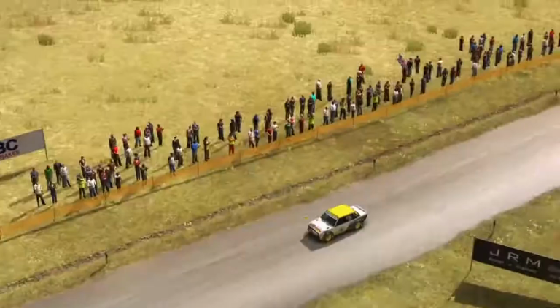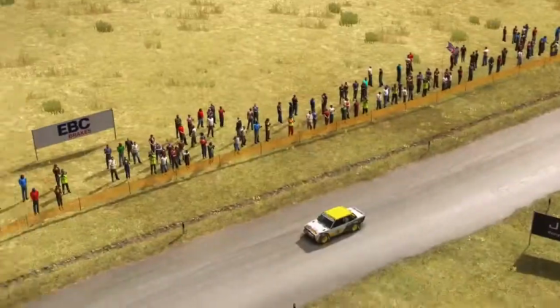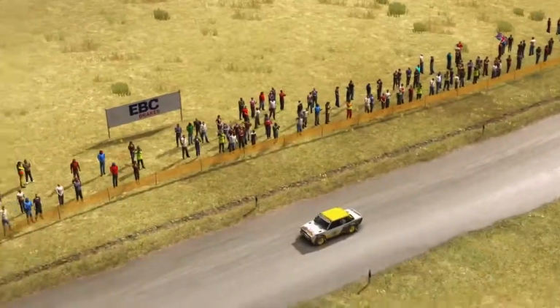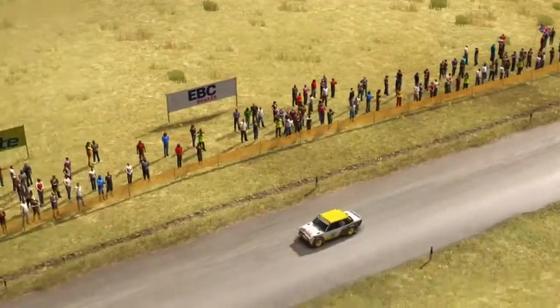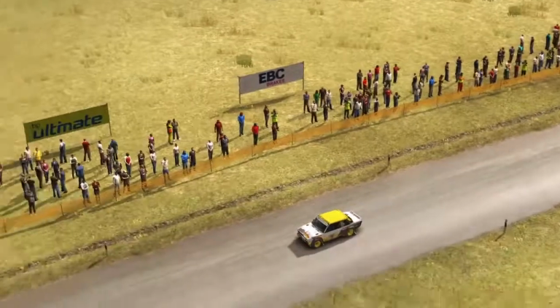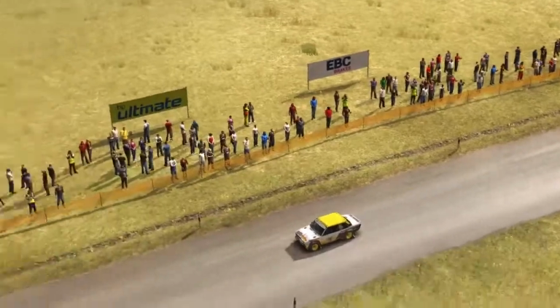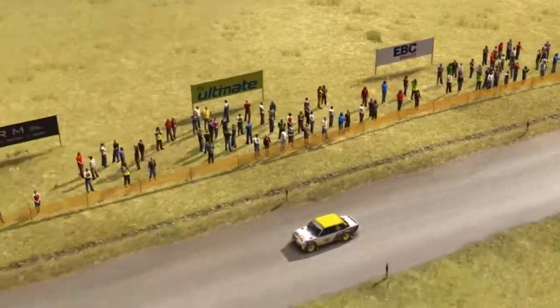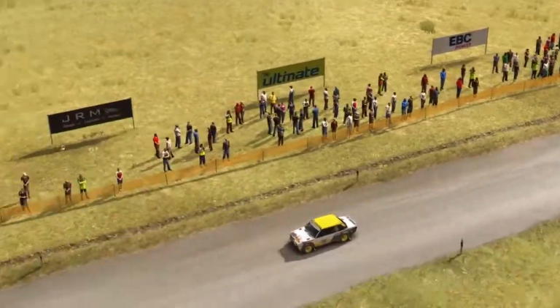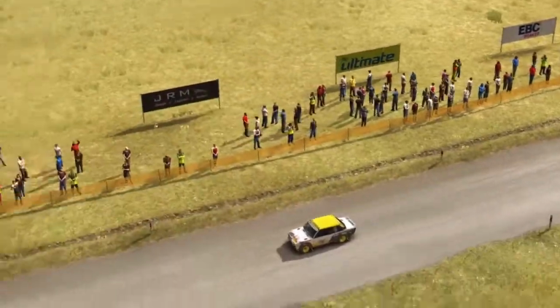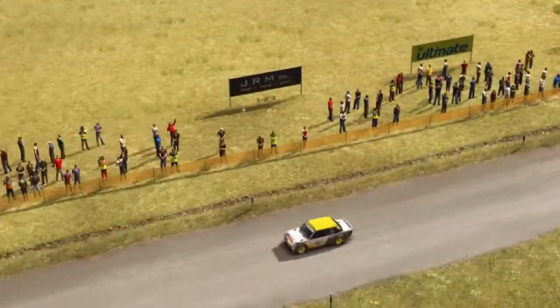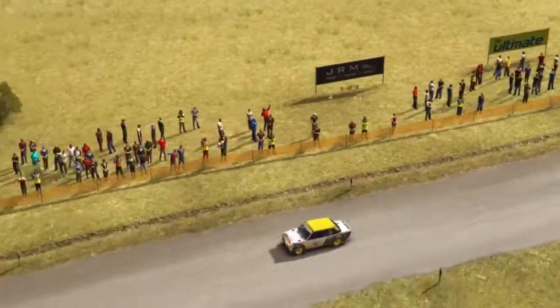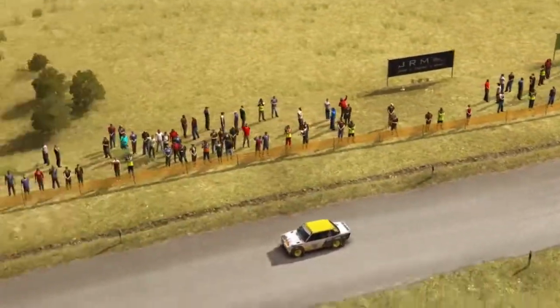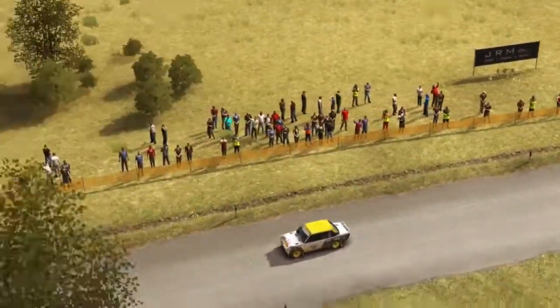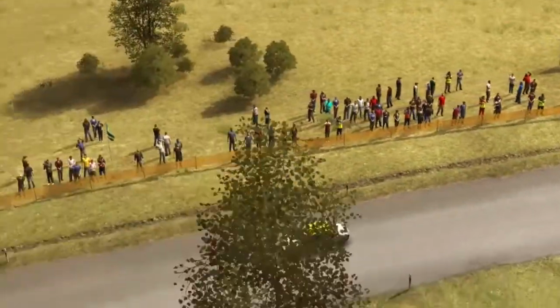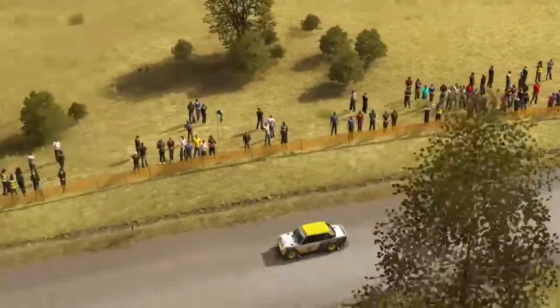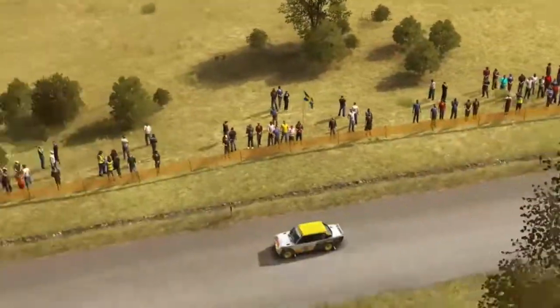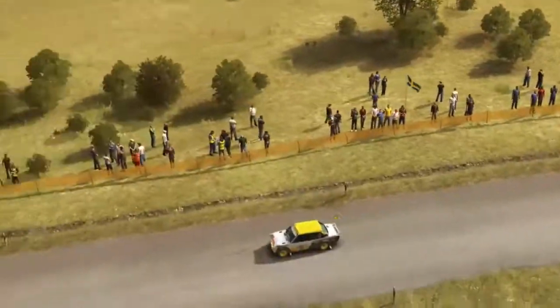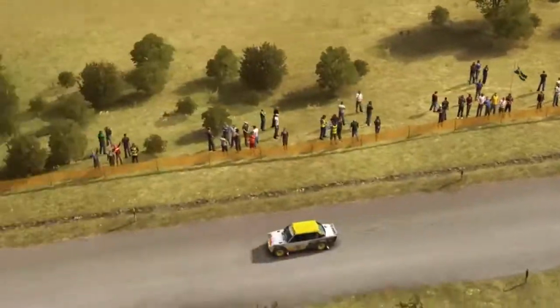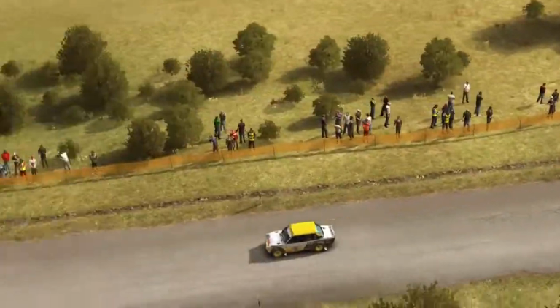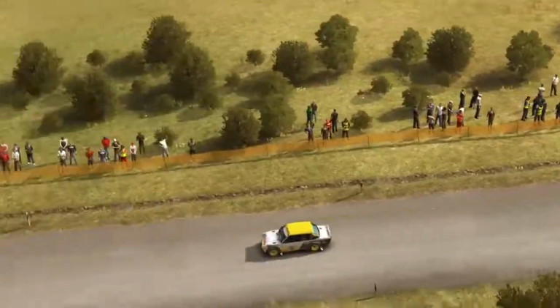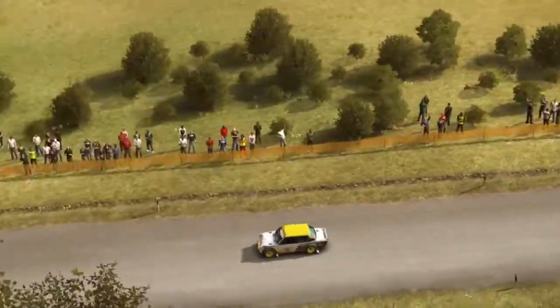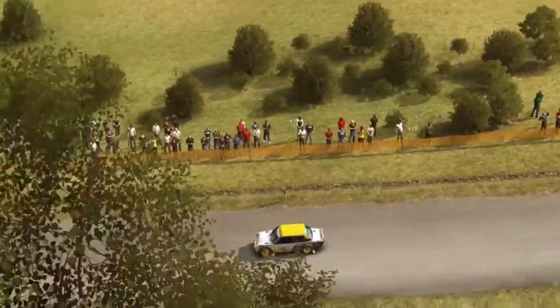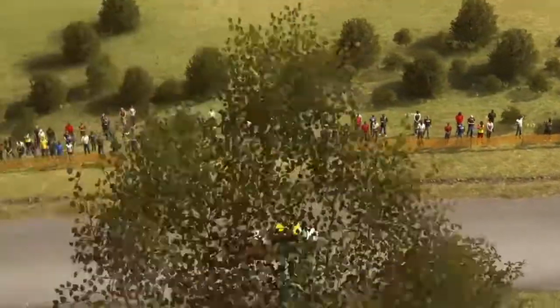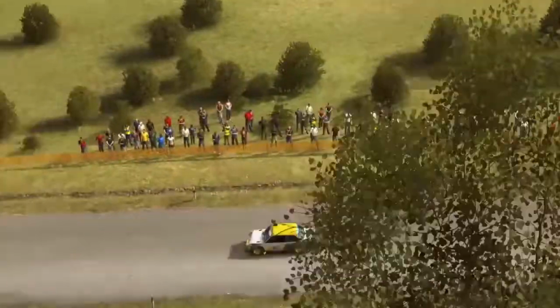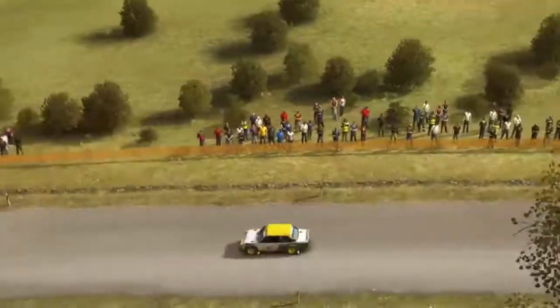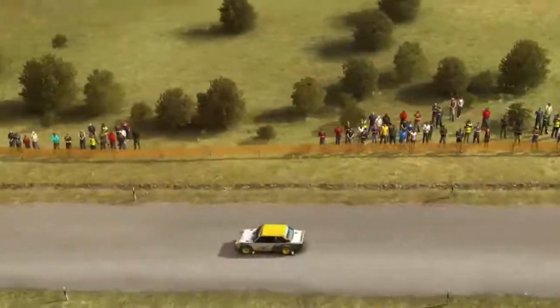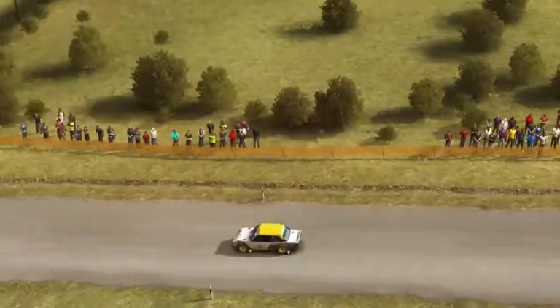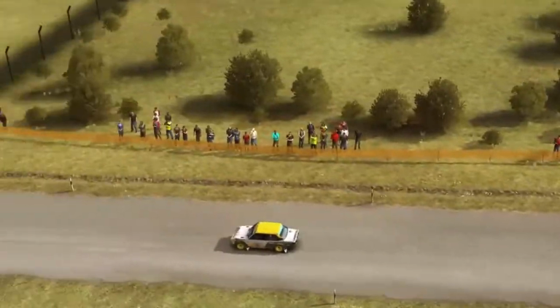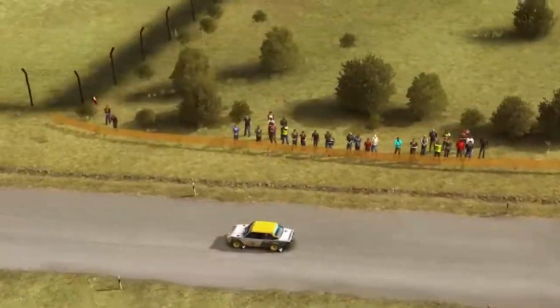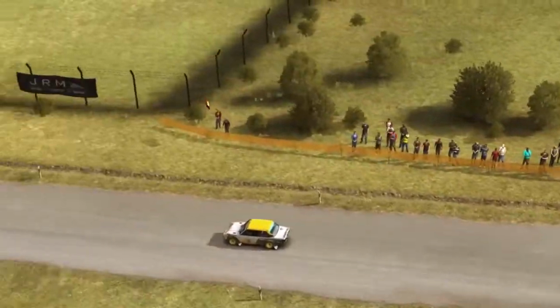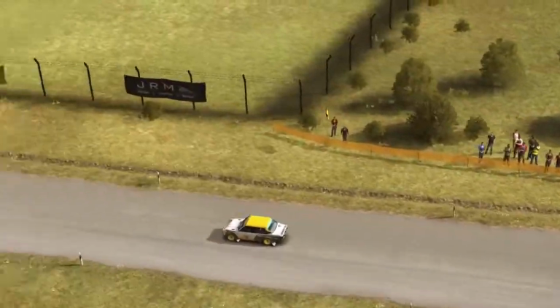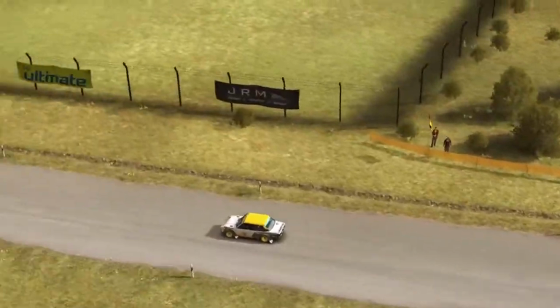300 km/h por Badén. Ojo, giro escuadra izquierda, no atajes, abajo 80 km/h.